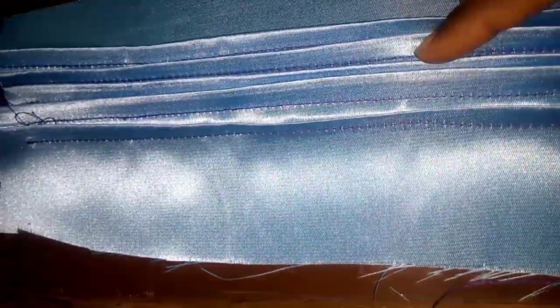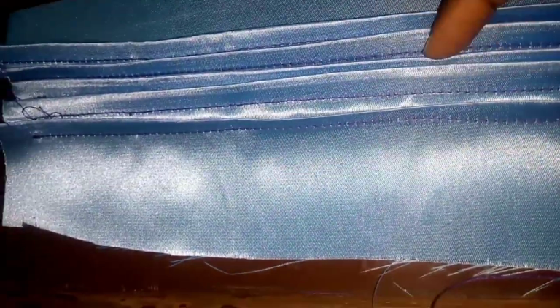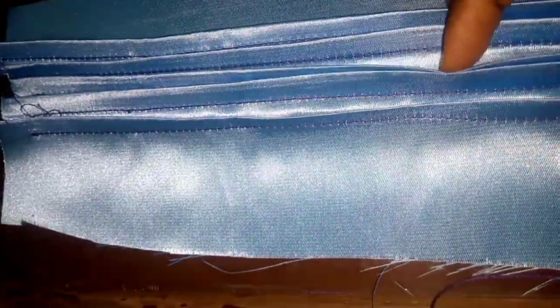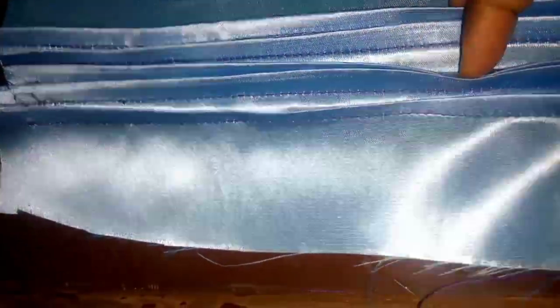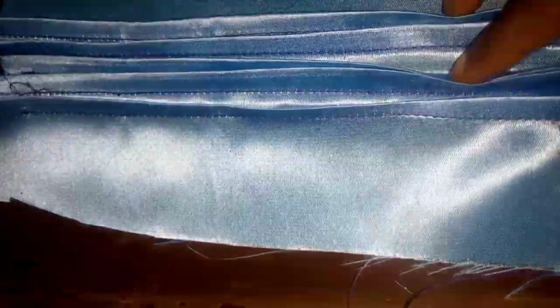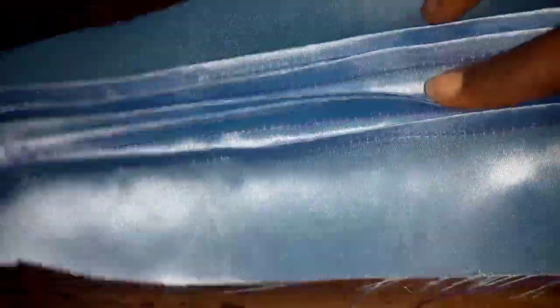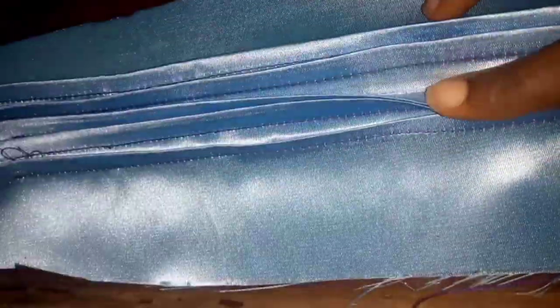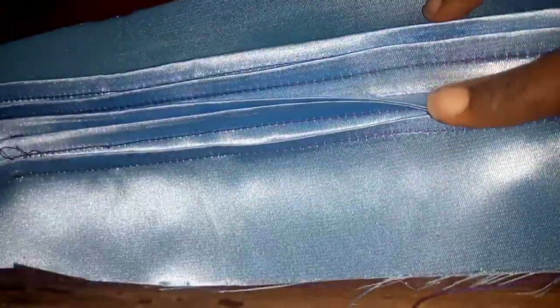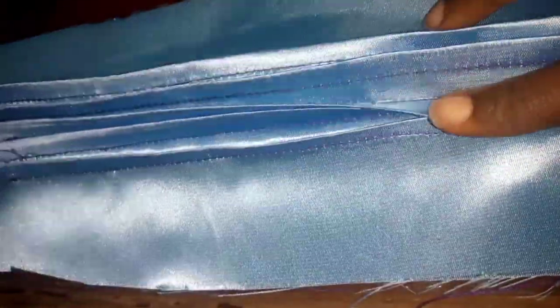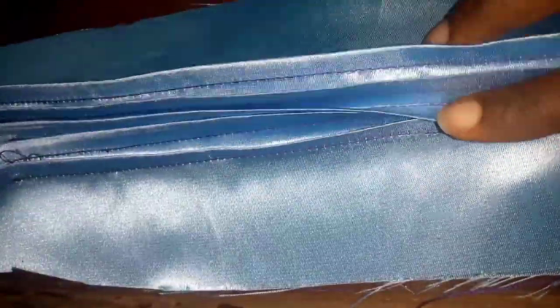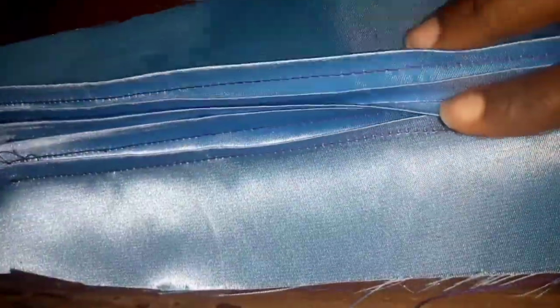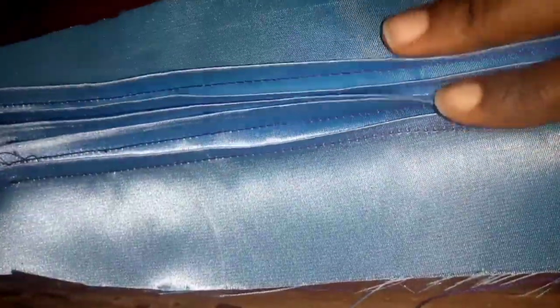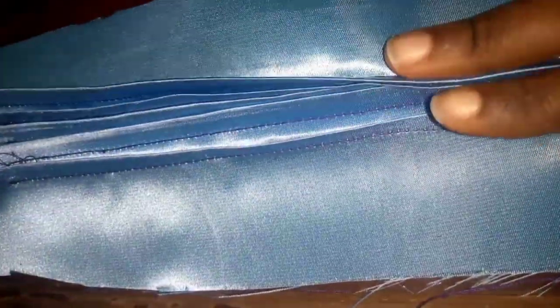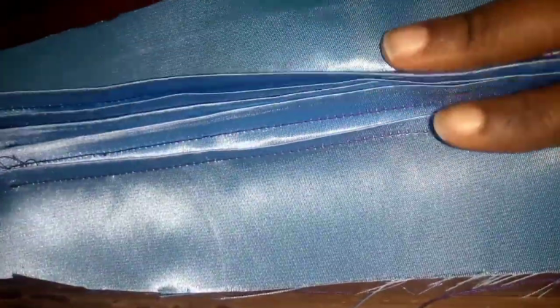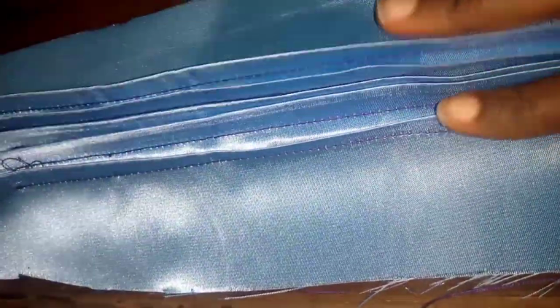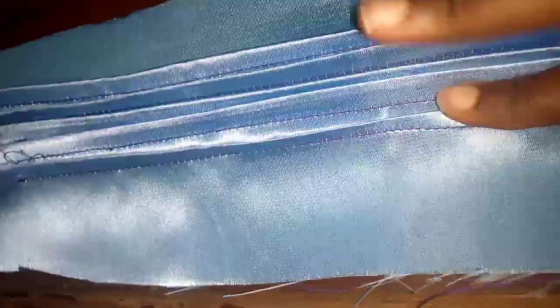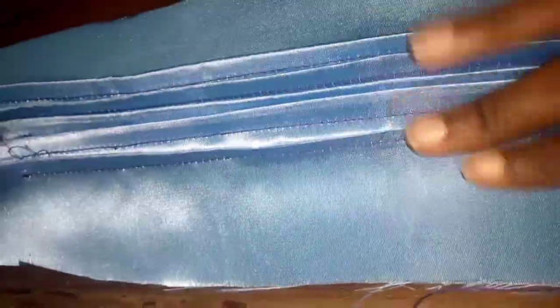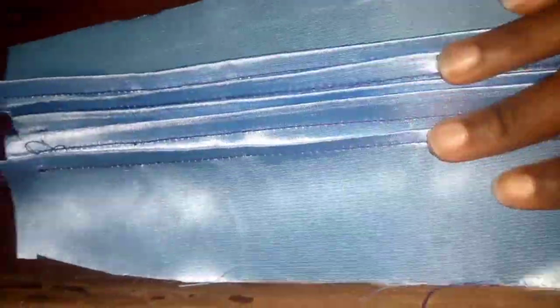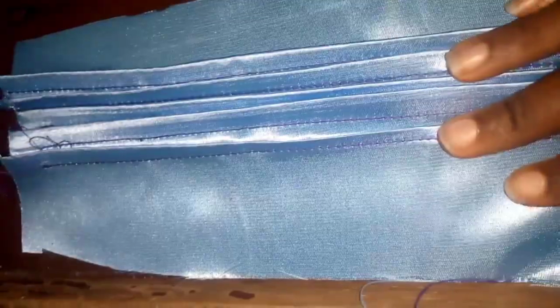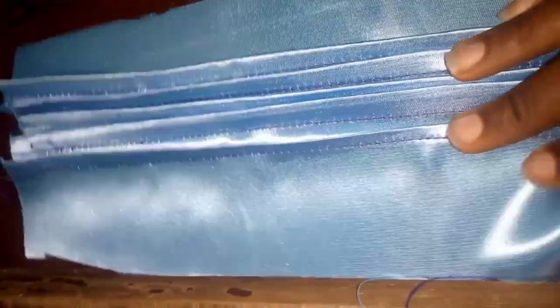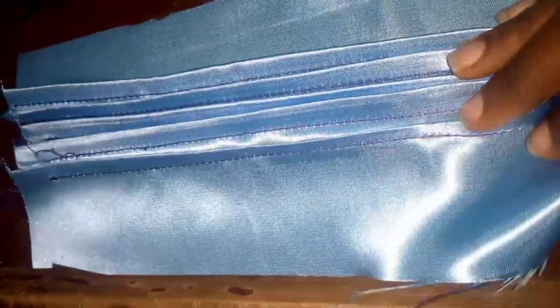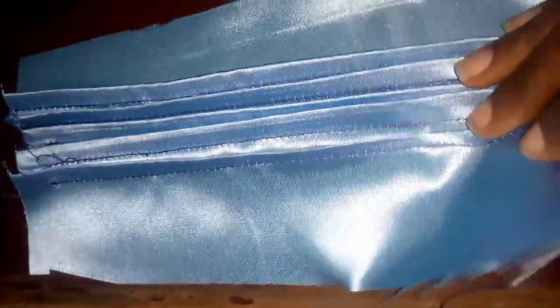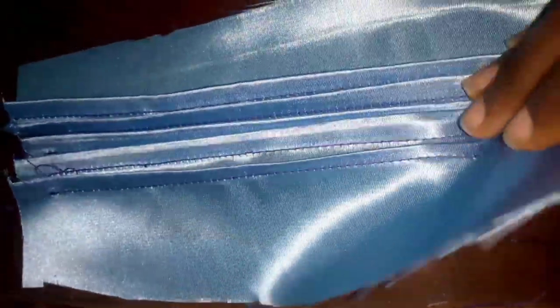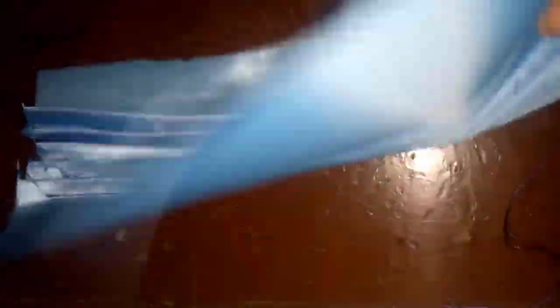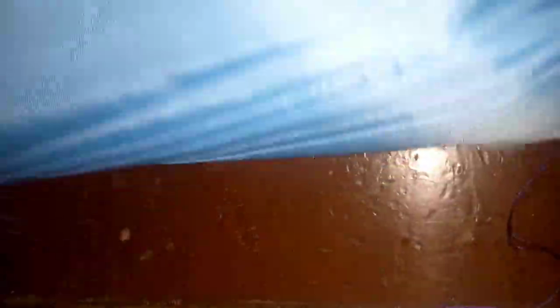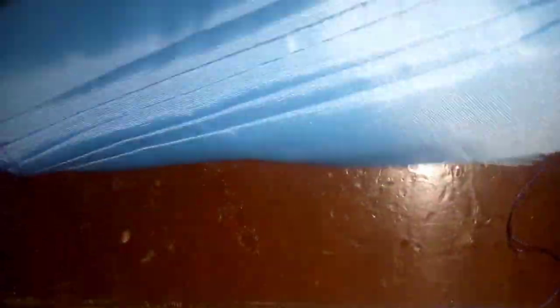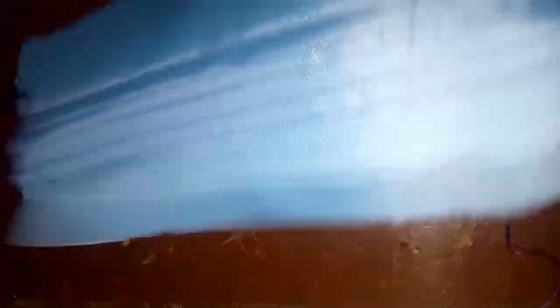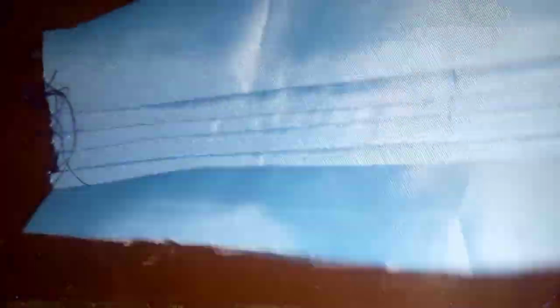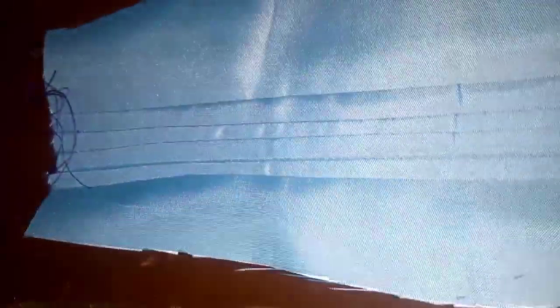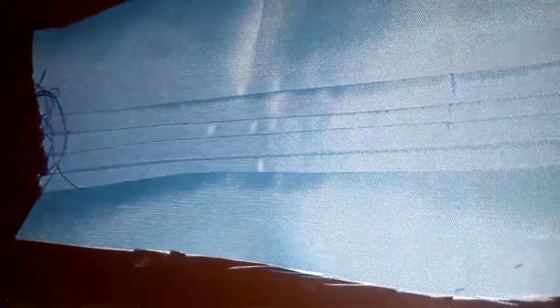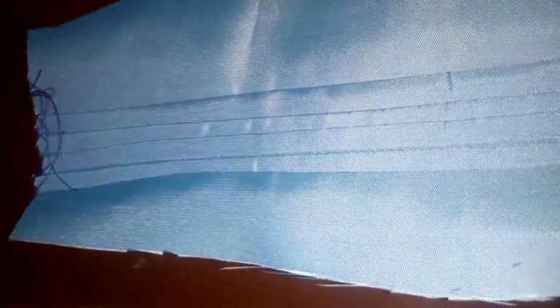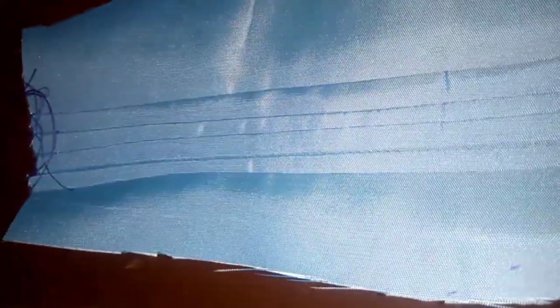So this is what it's going to look like after you are done — this is the front and this is the back.